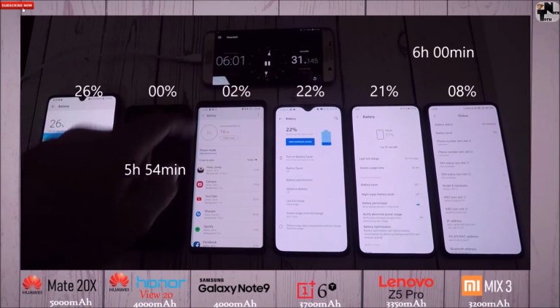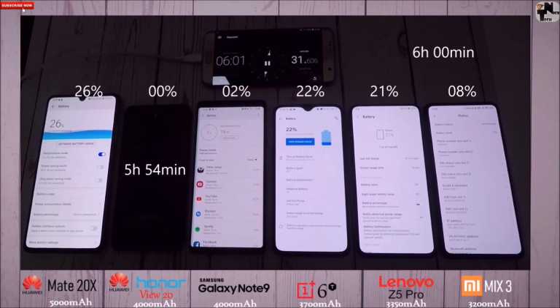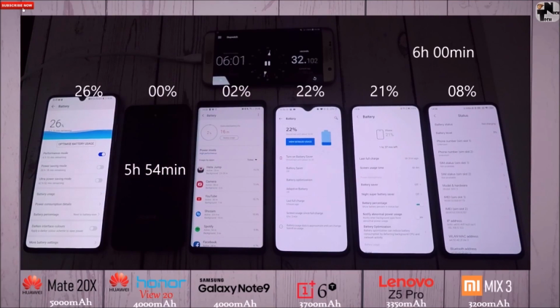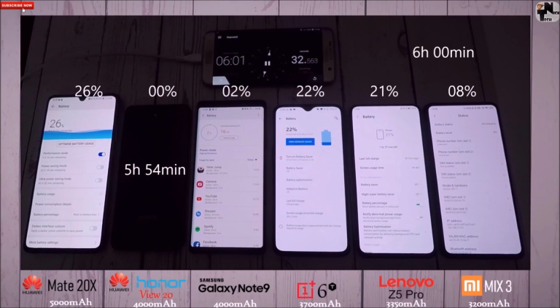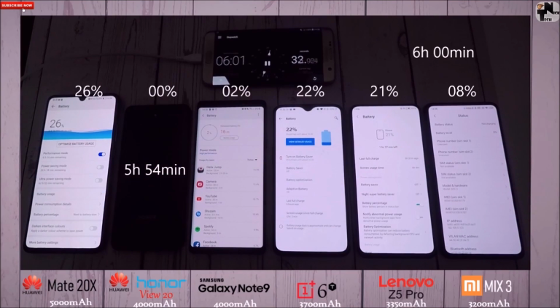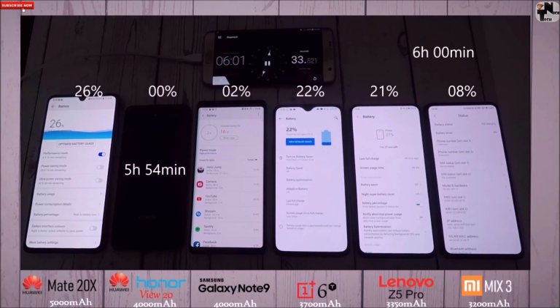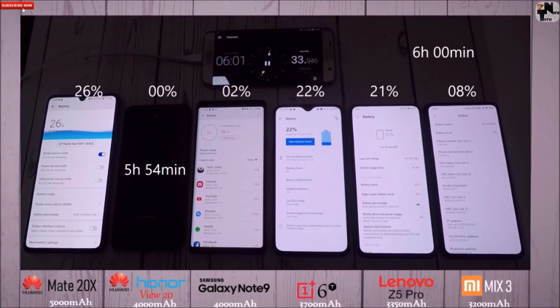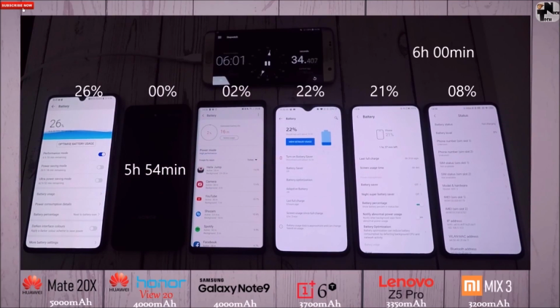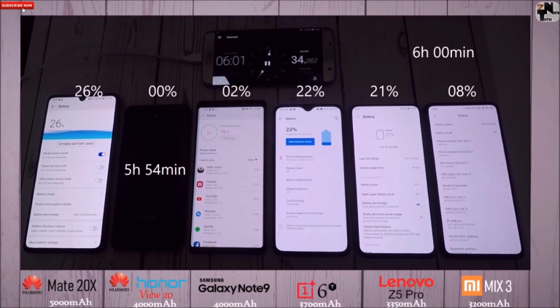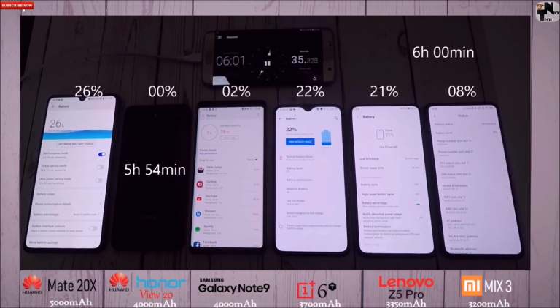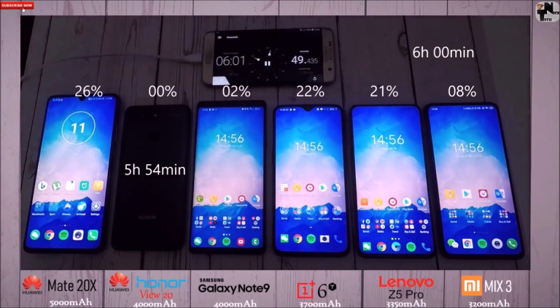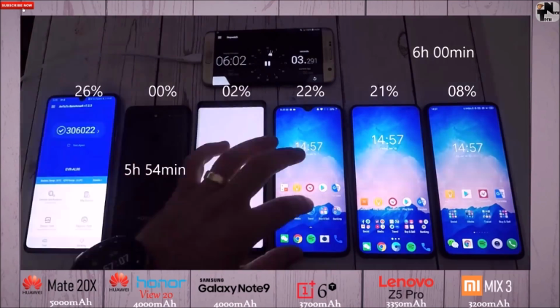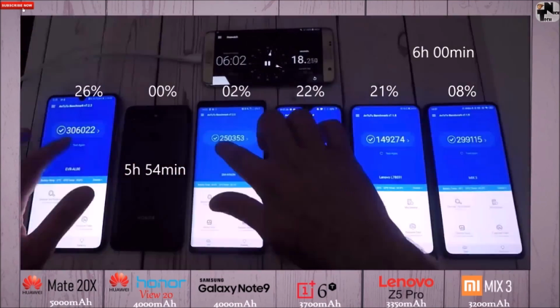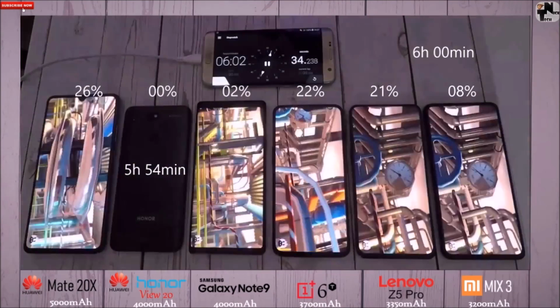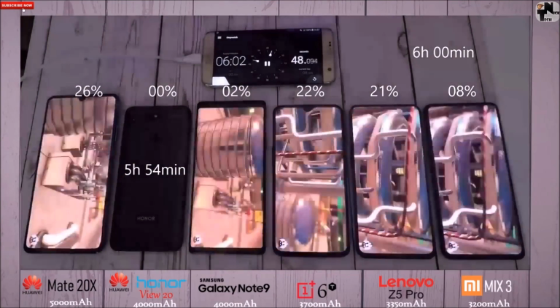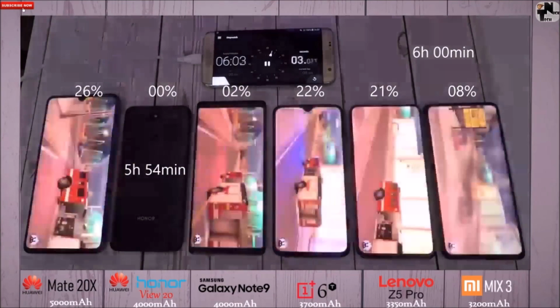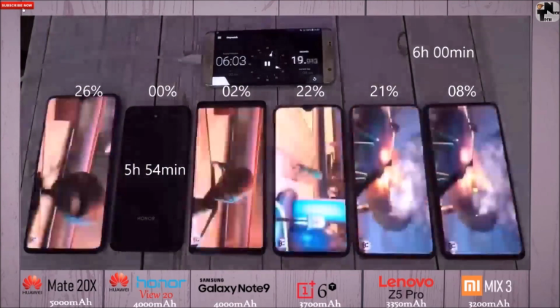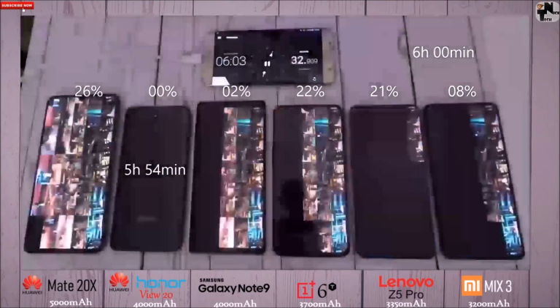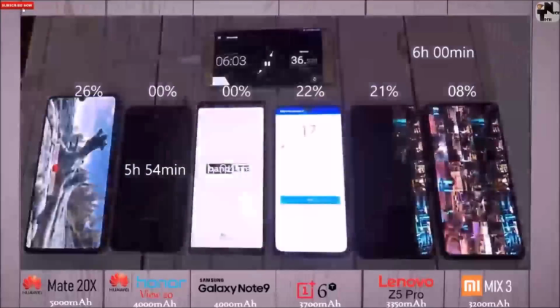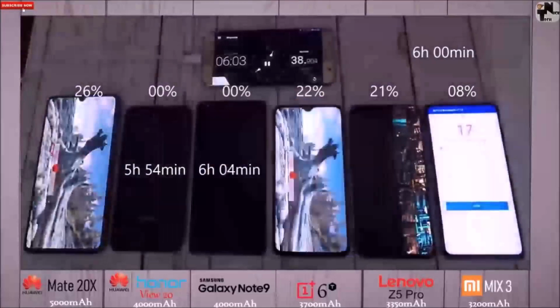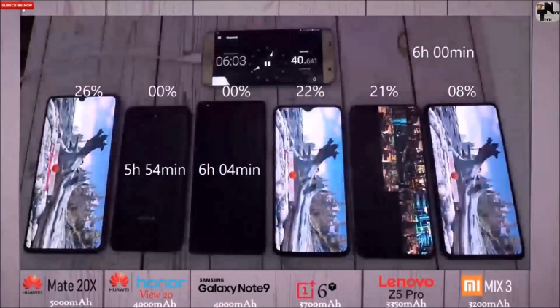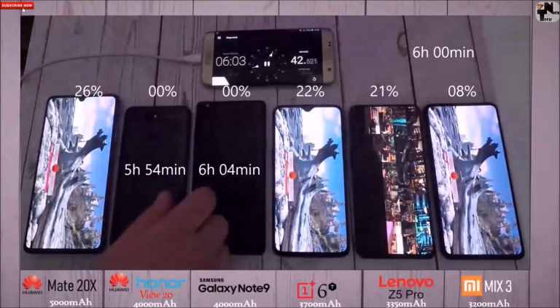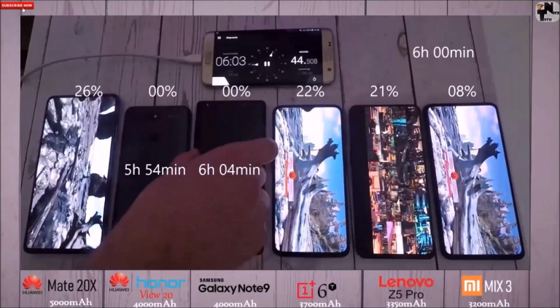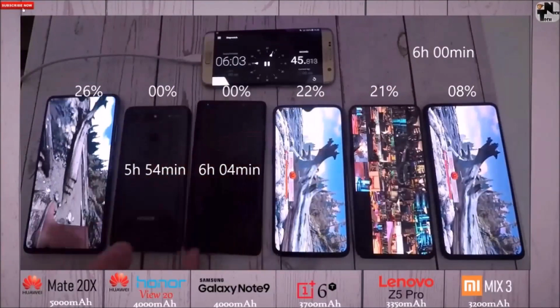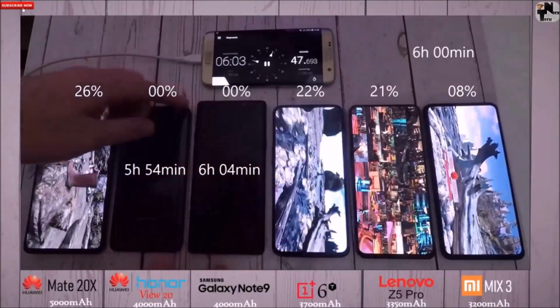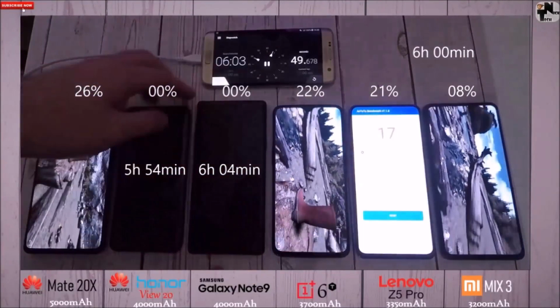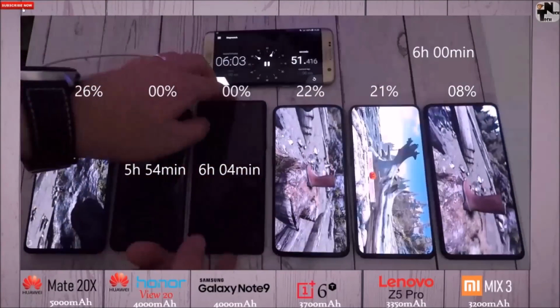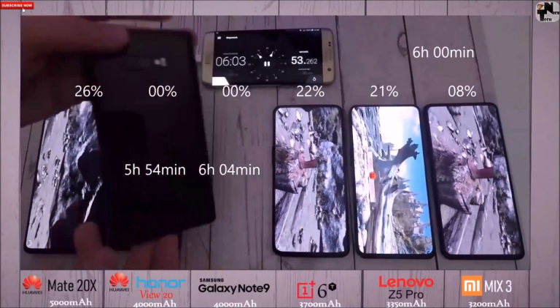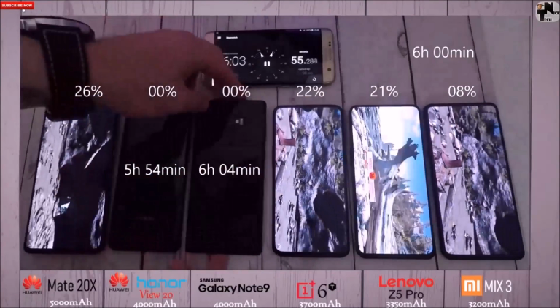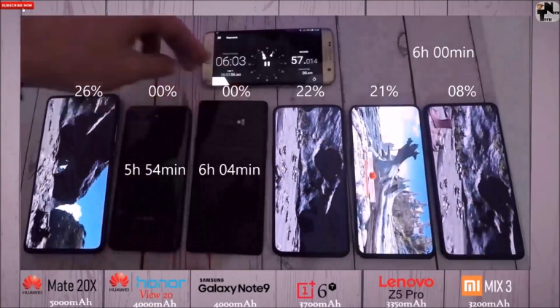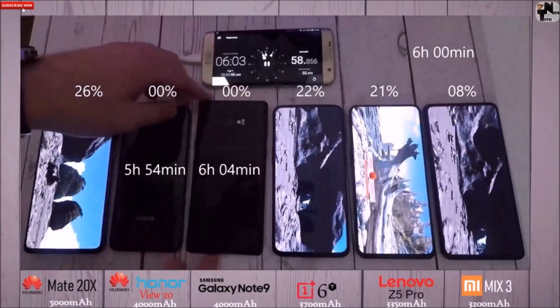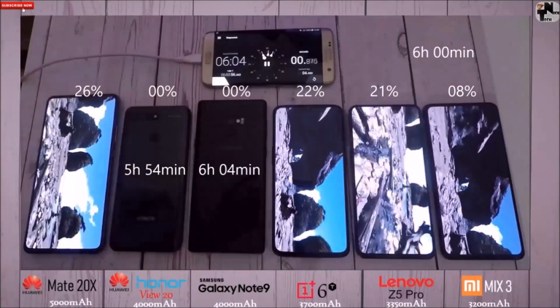All of these devices are running Android 9 Pie, except for the Lenovo Z5 Pro, which has not received the update yet and is still on Android 8.1 Oreo.